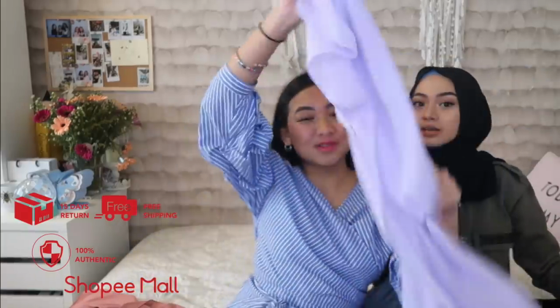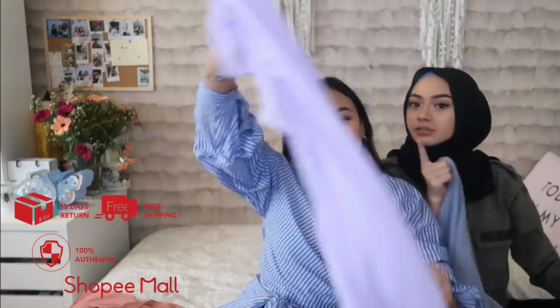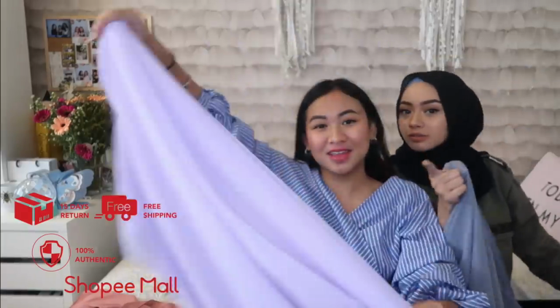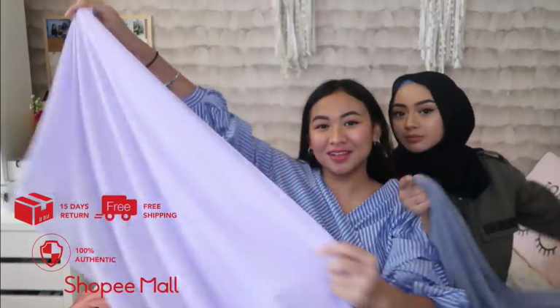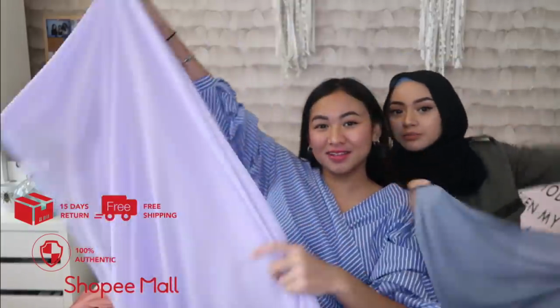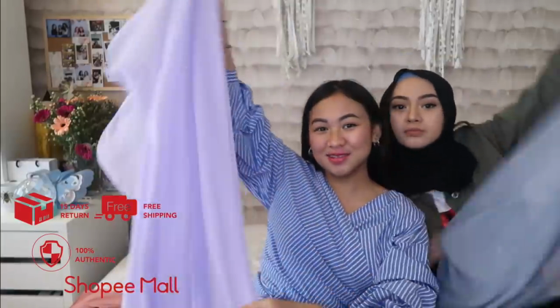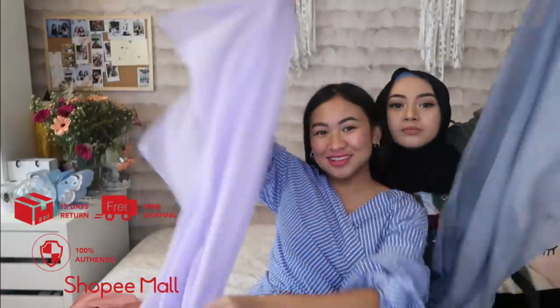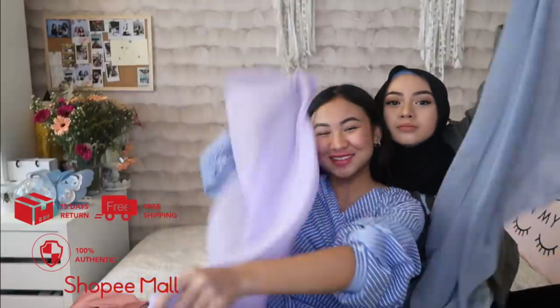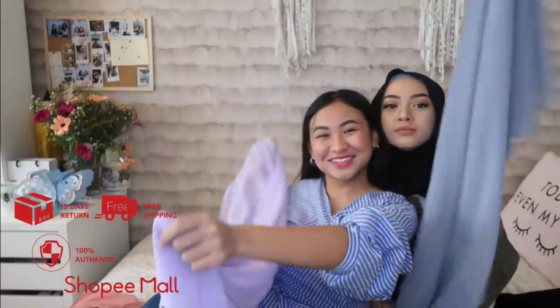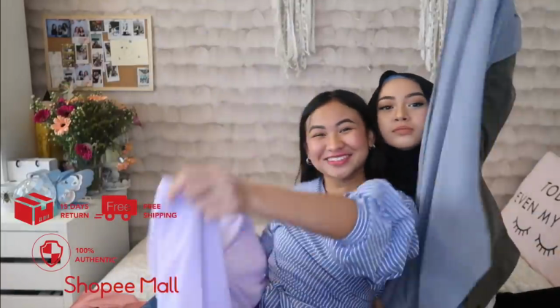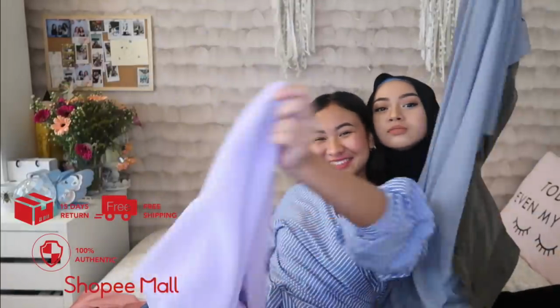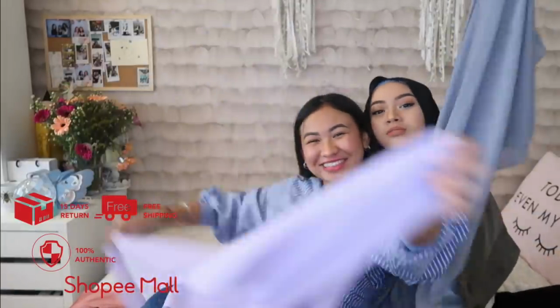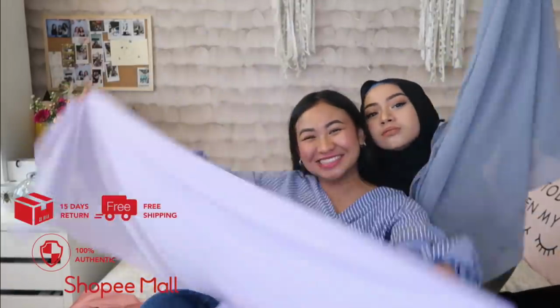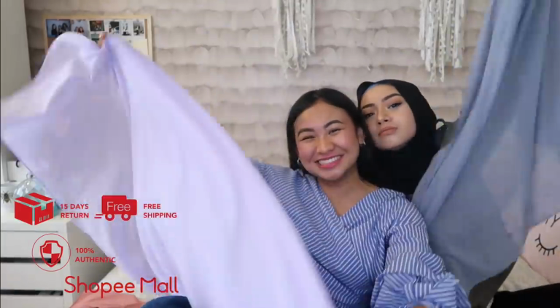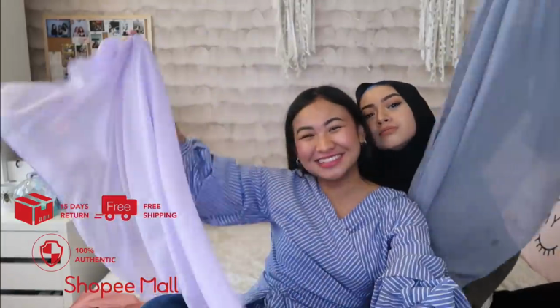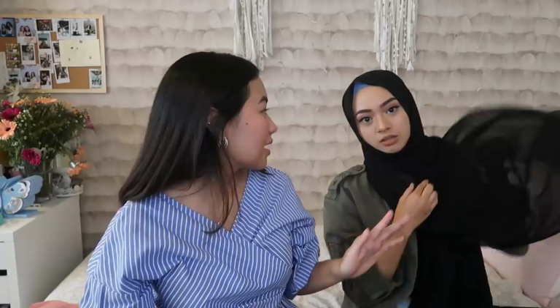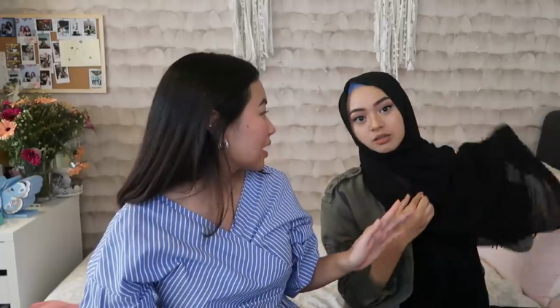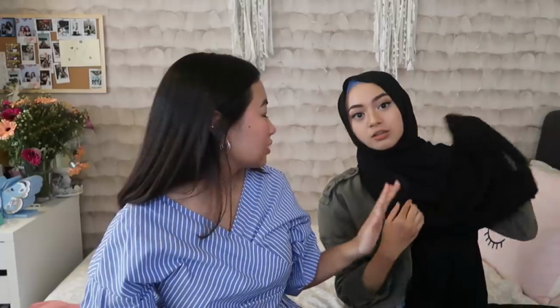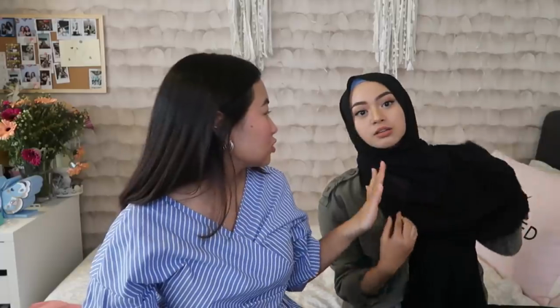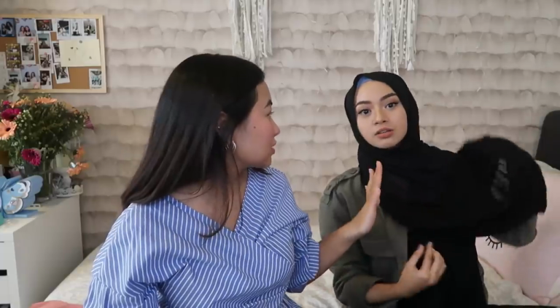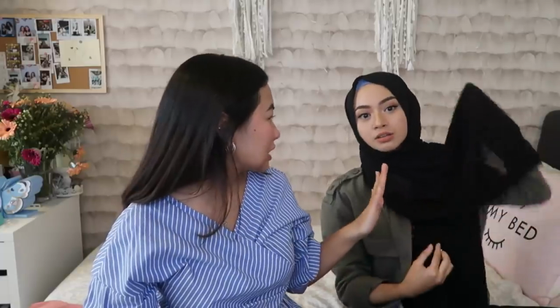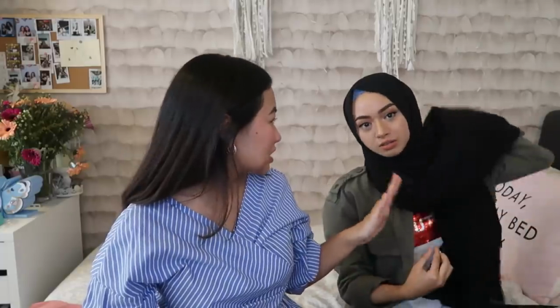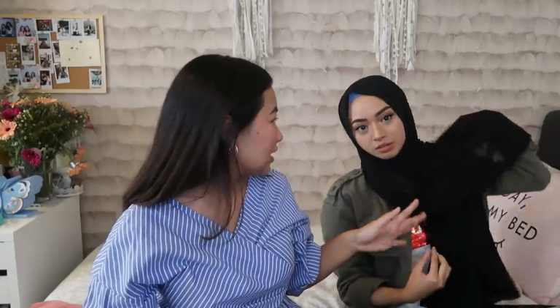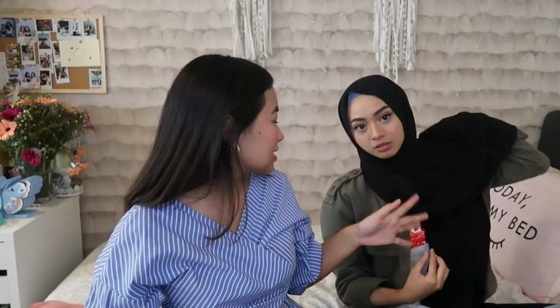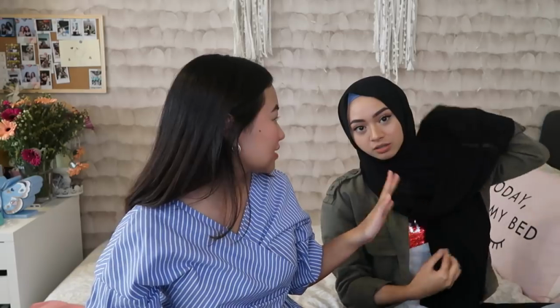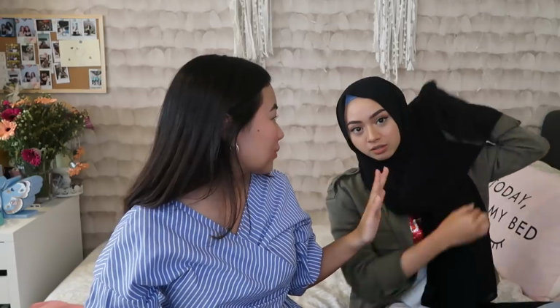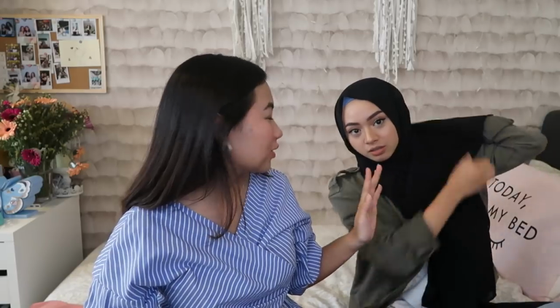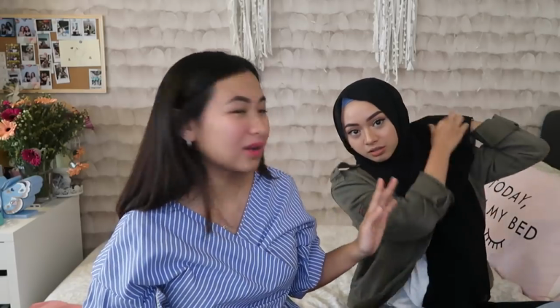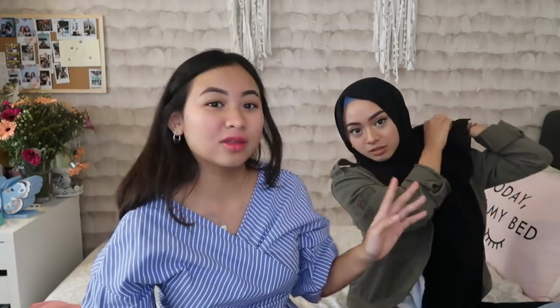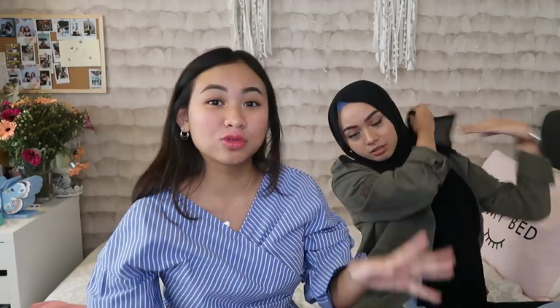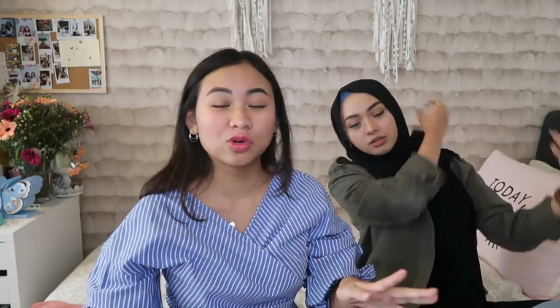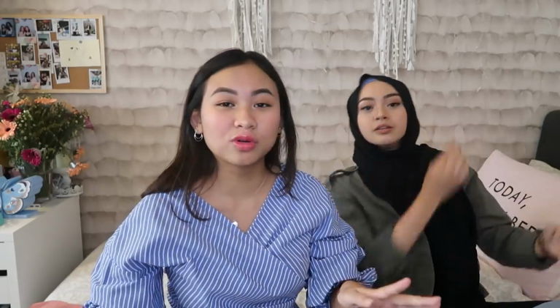Everything is authentic and legit from Shopee. So download it. If the color doesn't suit you, you can send it back. Get your tudung!